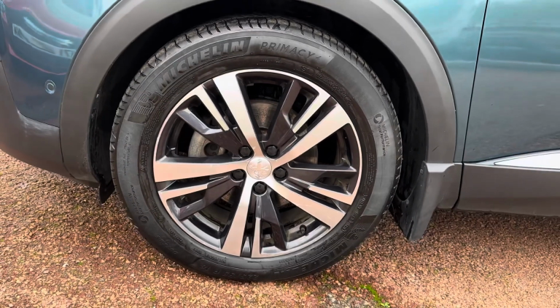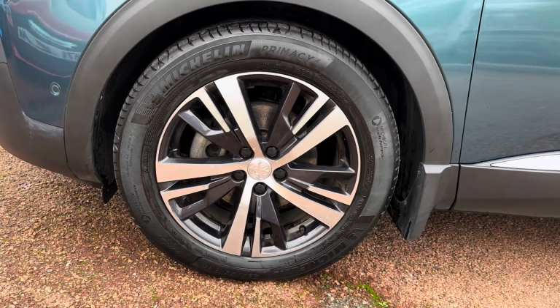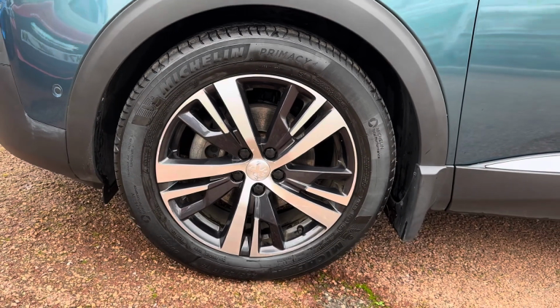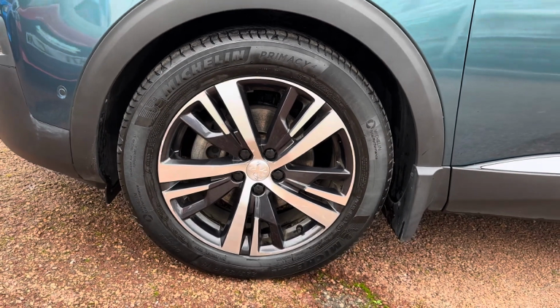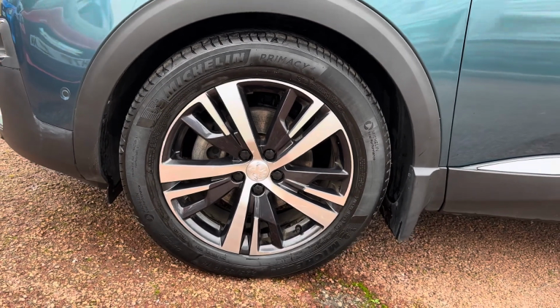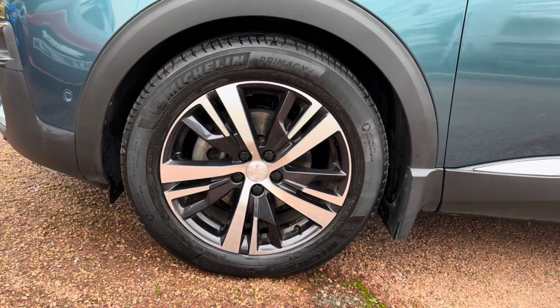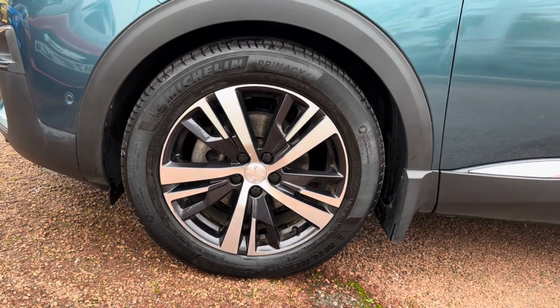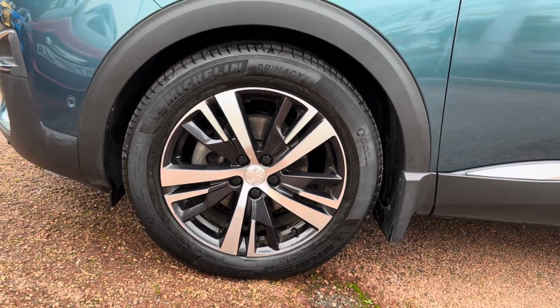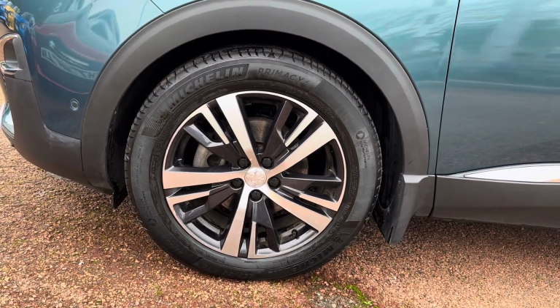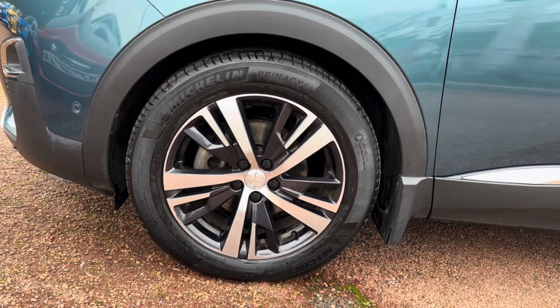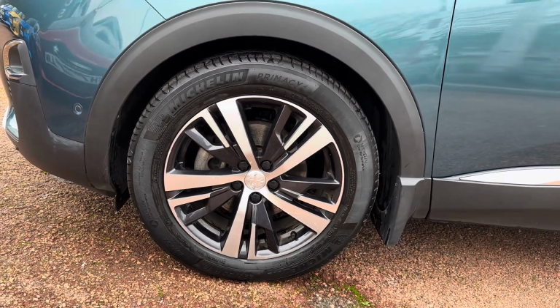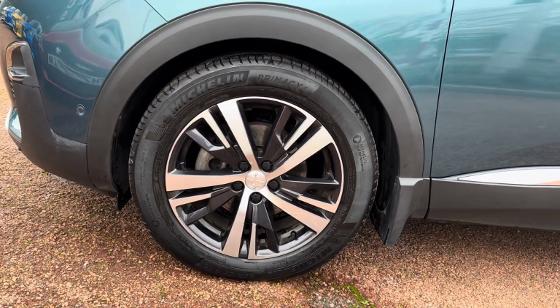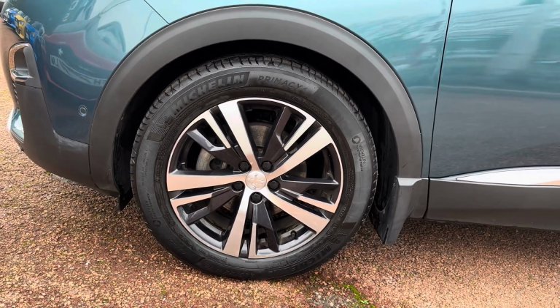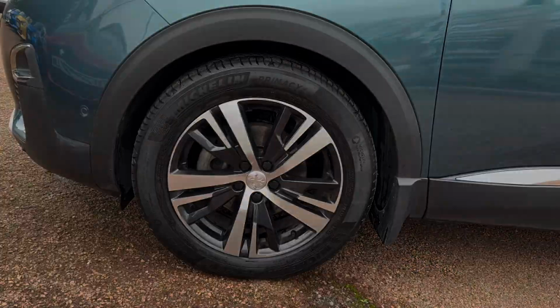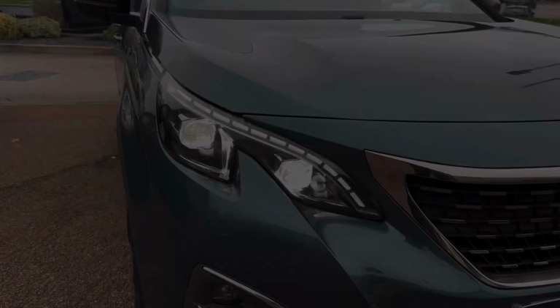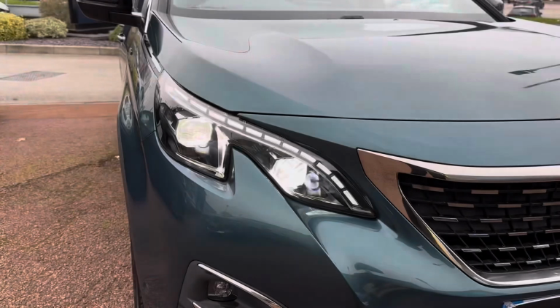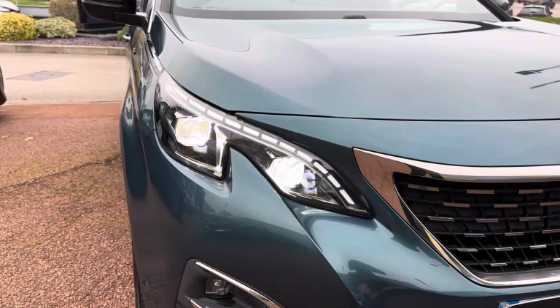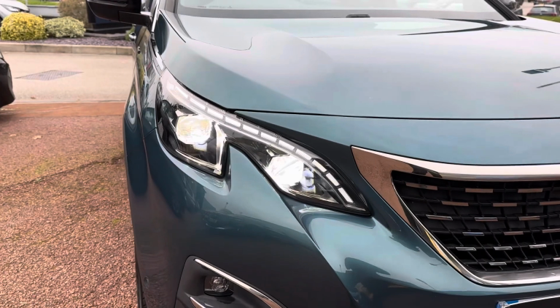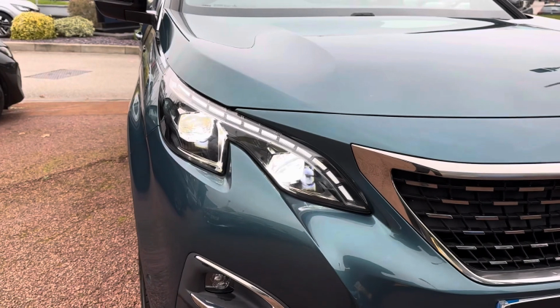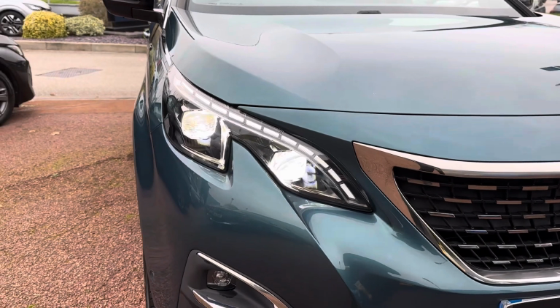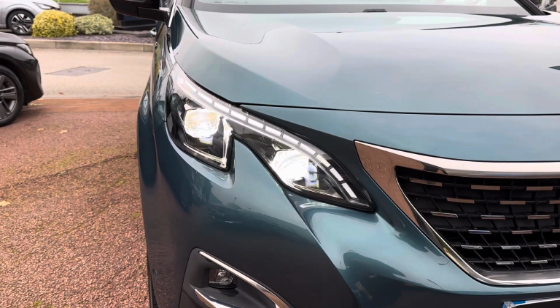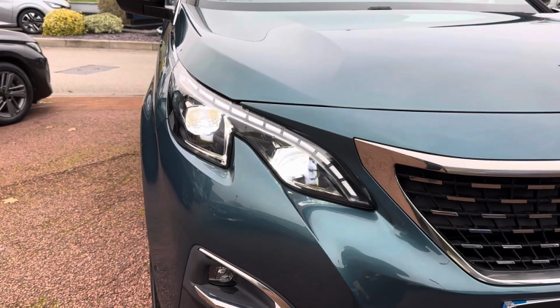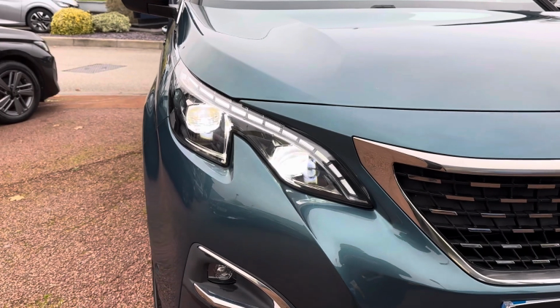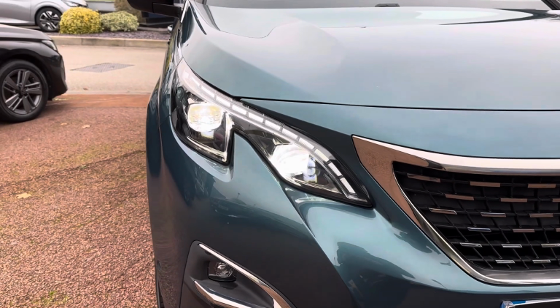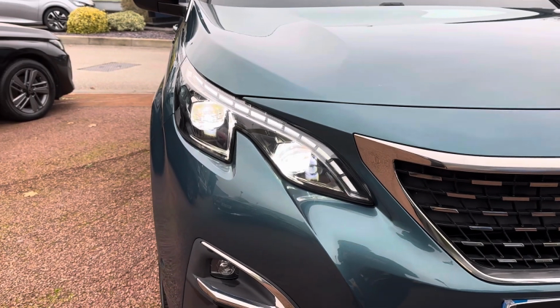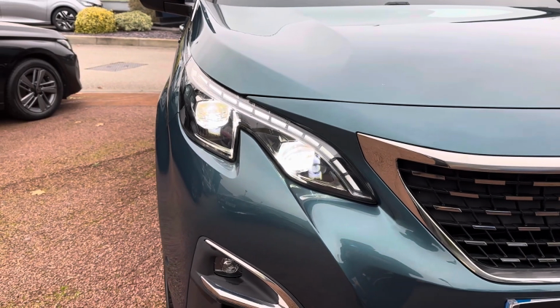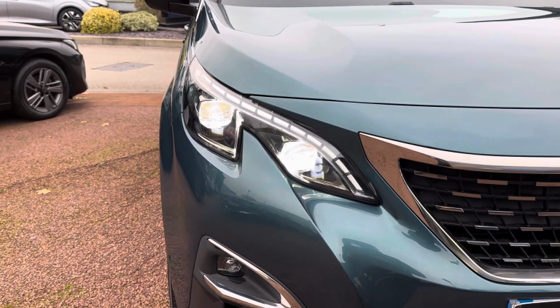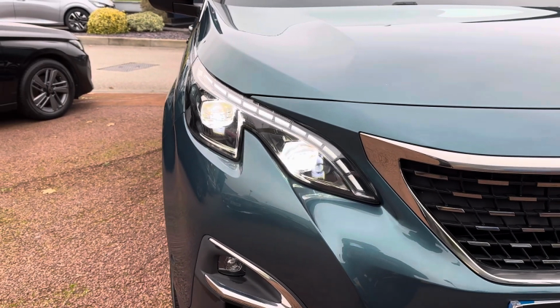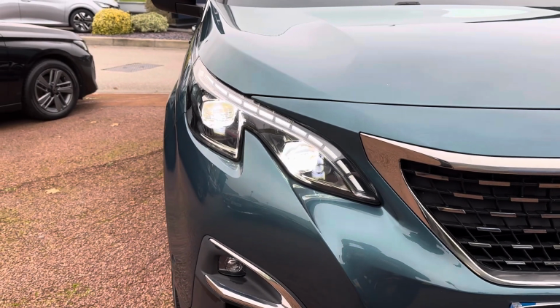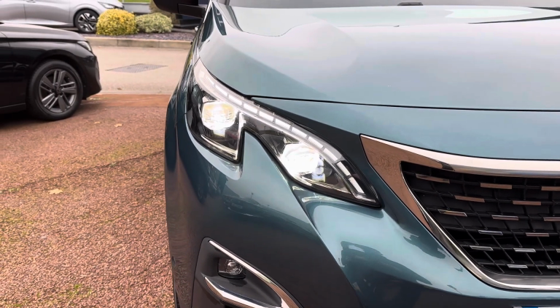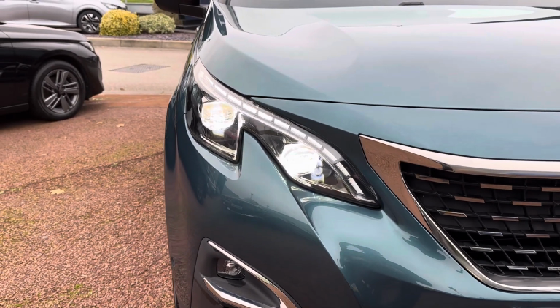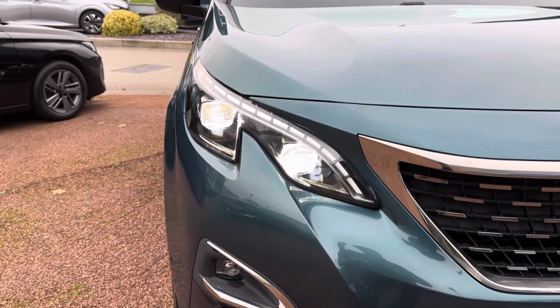It sits nicely on 18 inch Detroit diamond cut alloy wheels. You have full LED headlights which light up the road nicely.